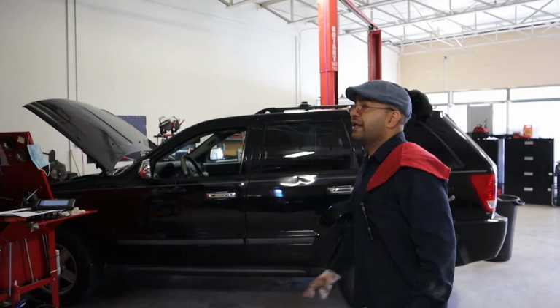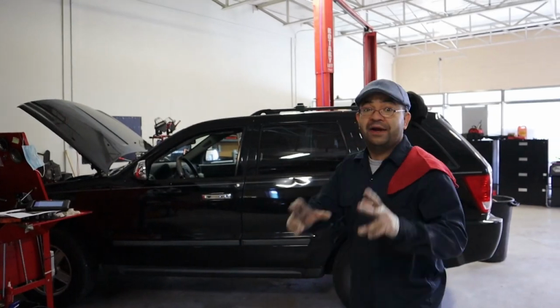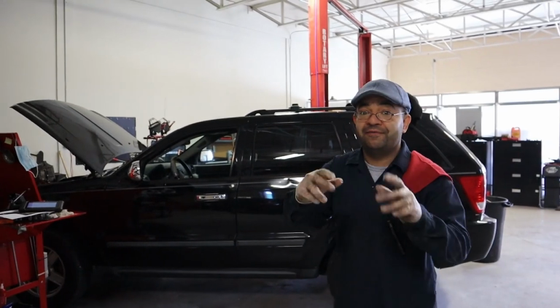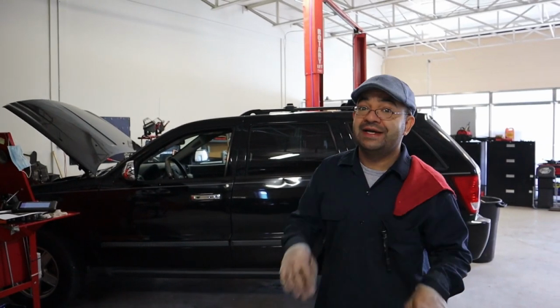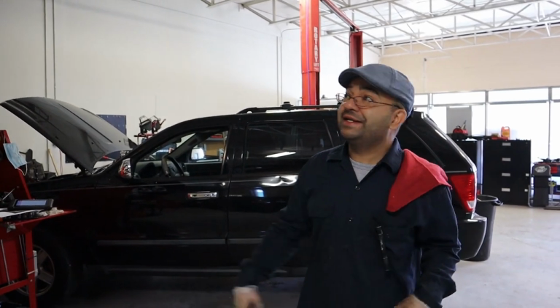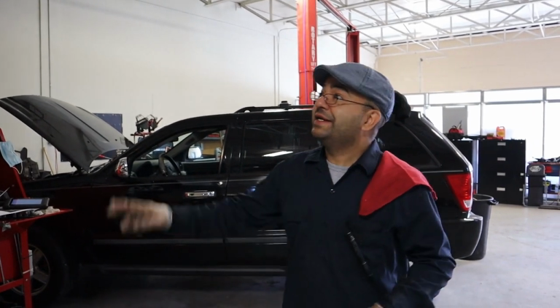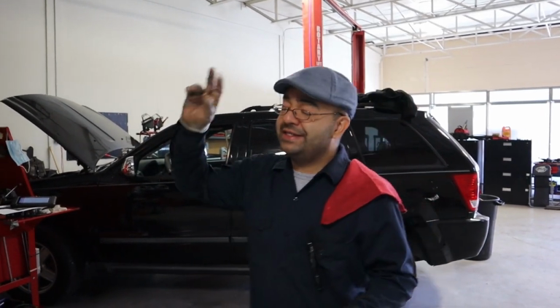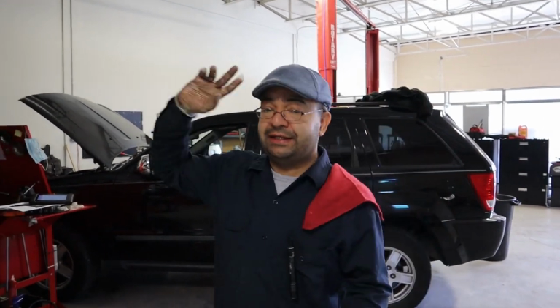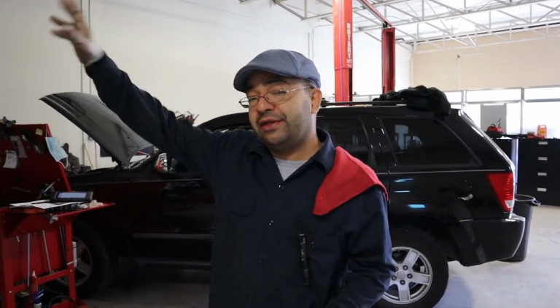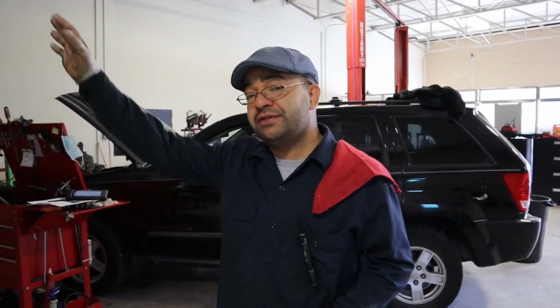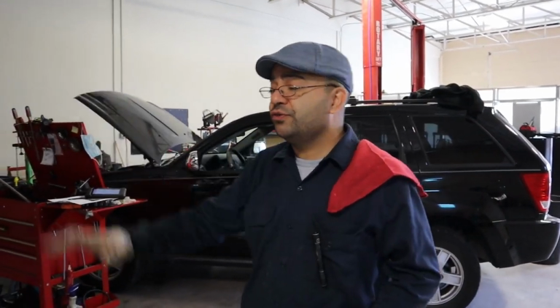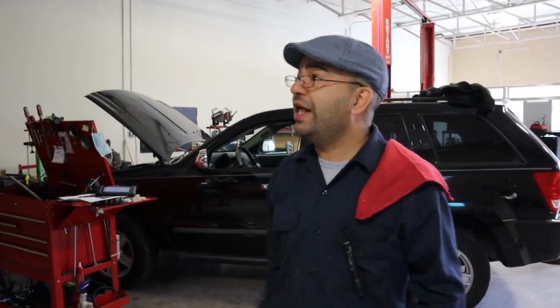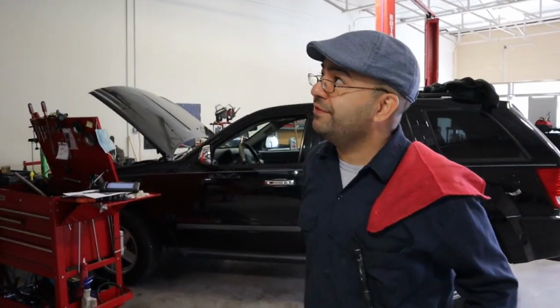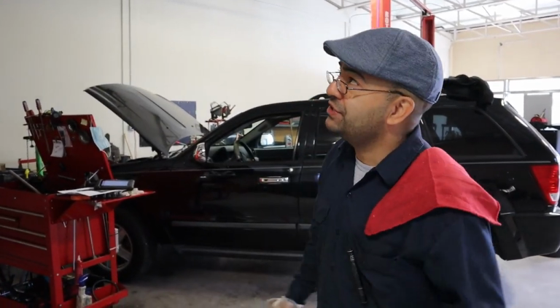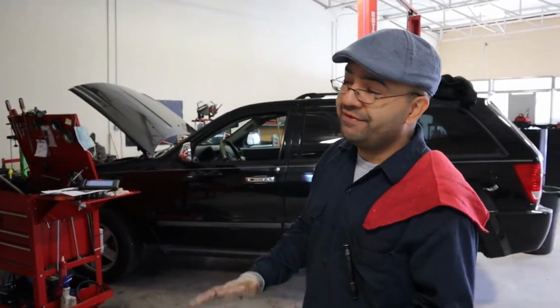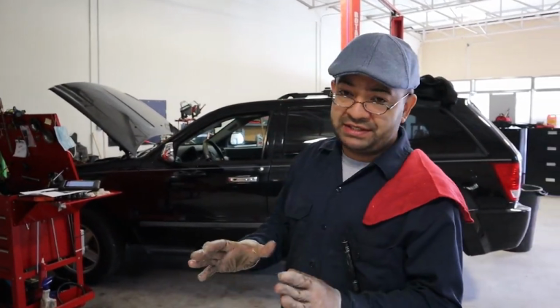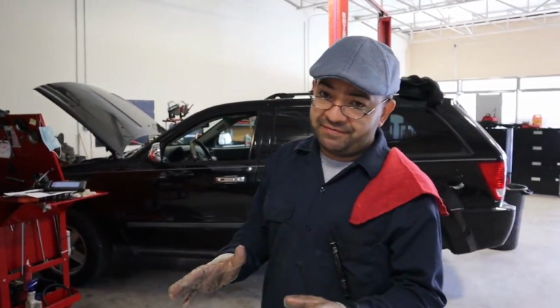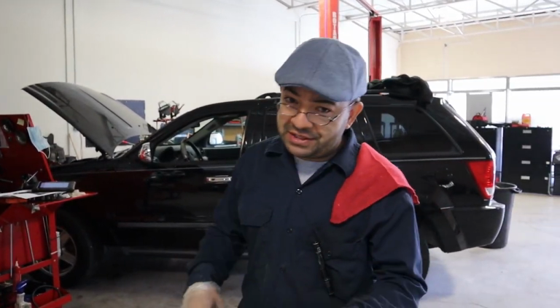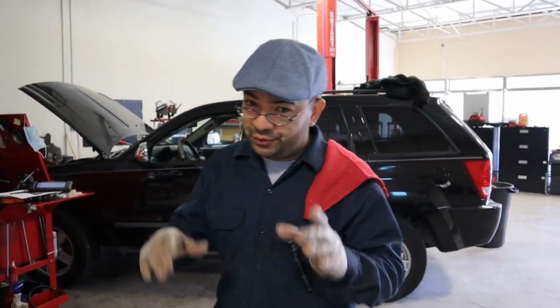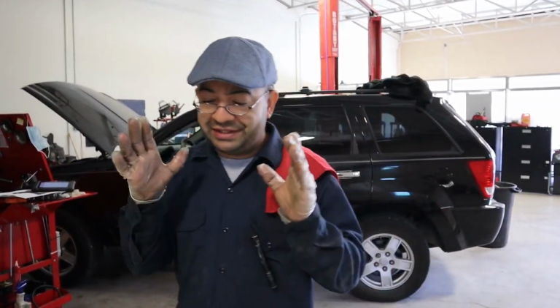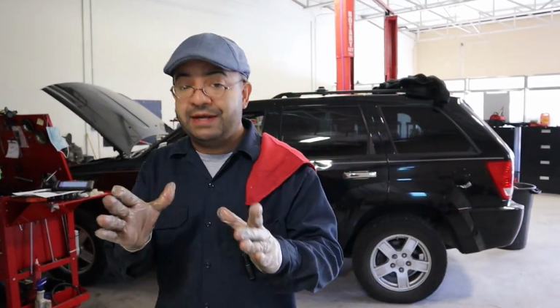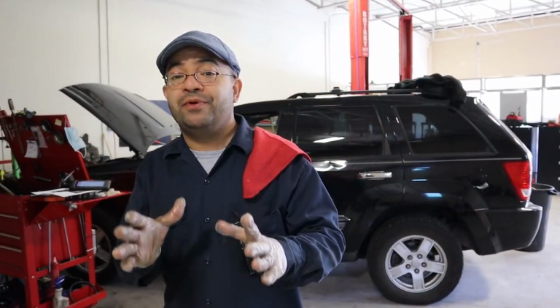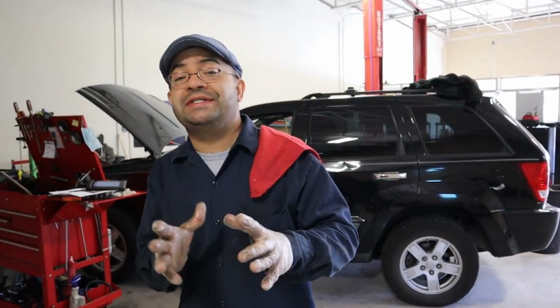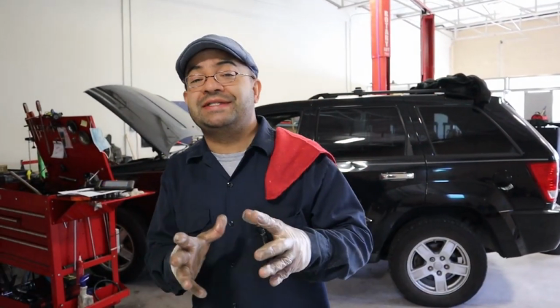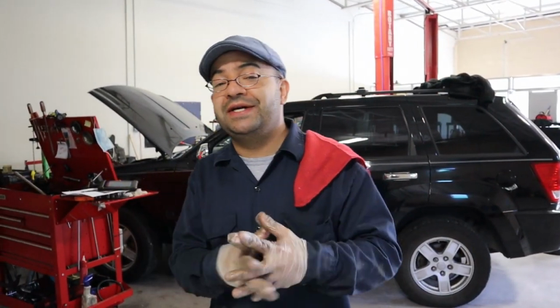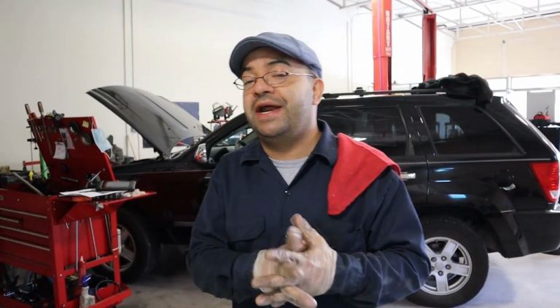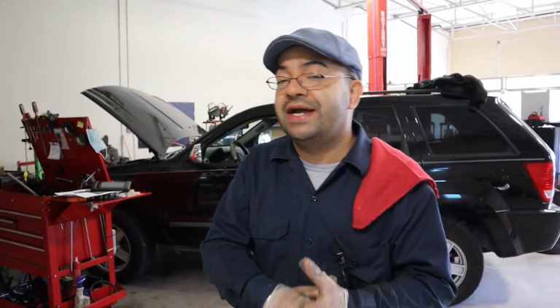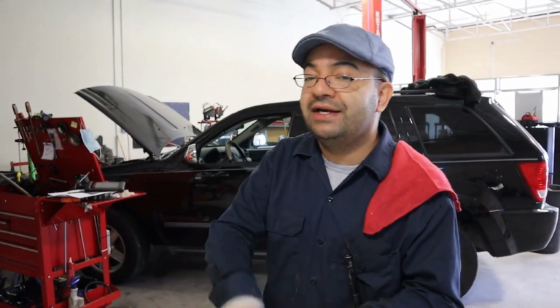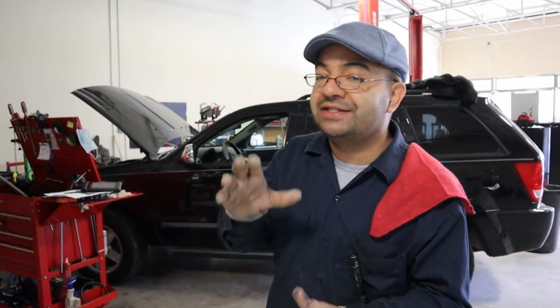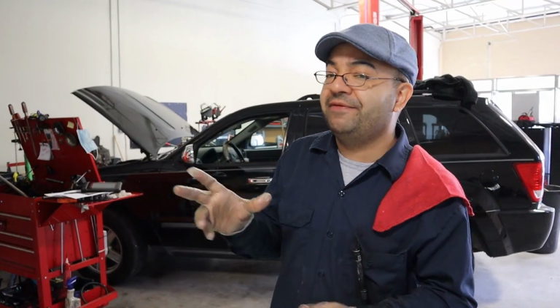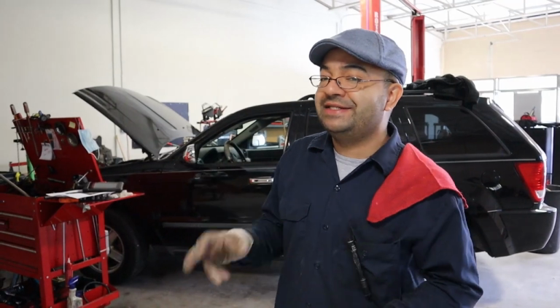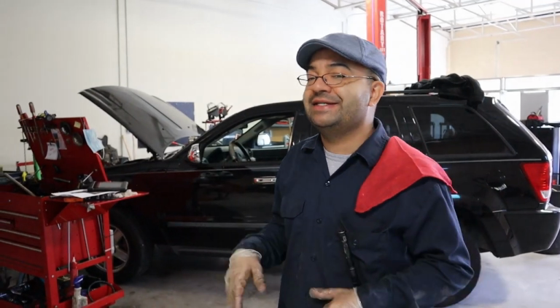Hello friends, this is a 2012 Chevy Traverse with a 3.6 liter V6 engine.